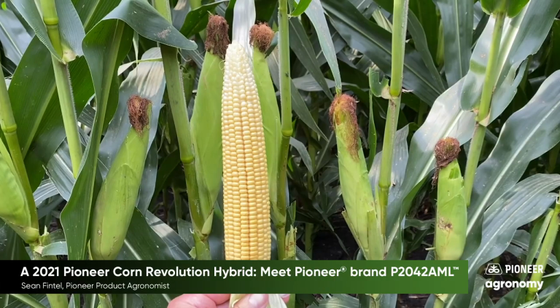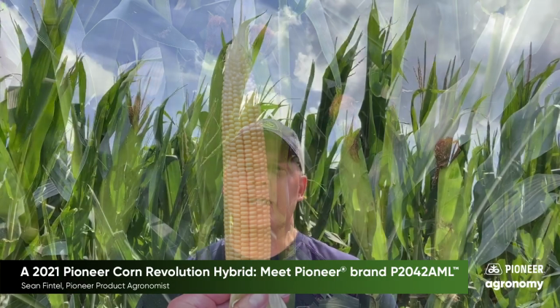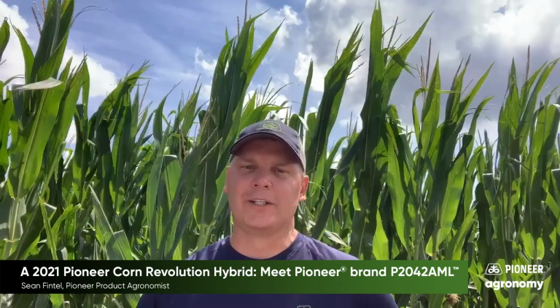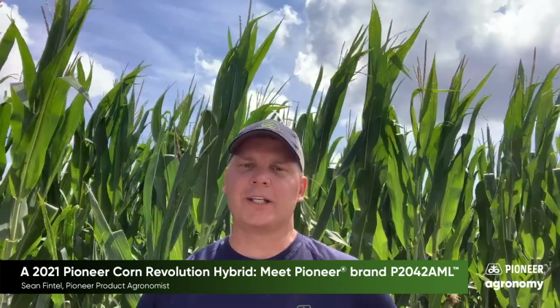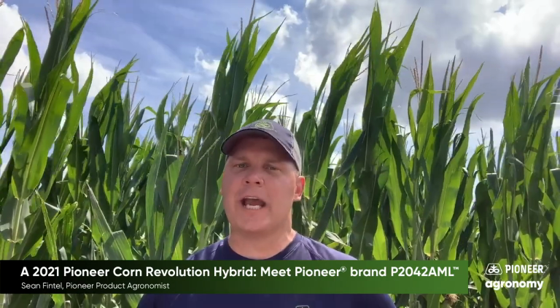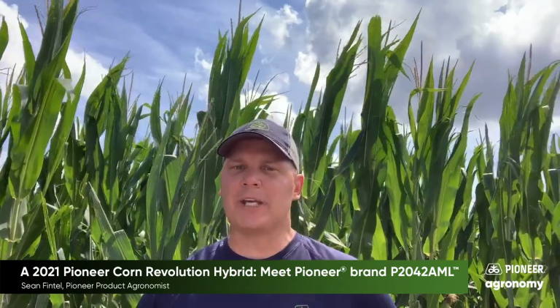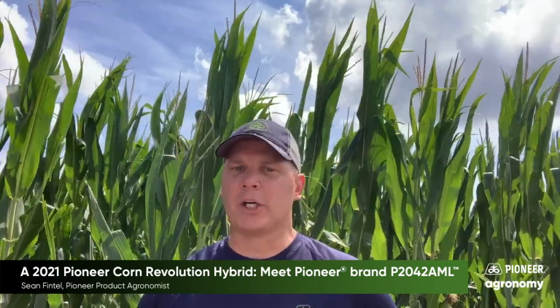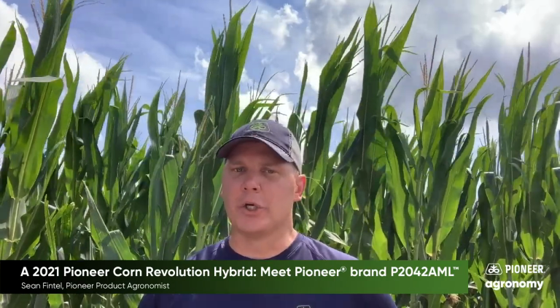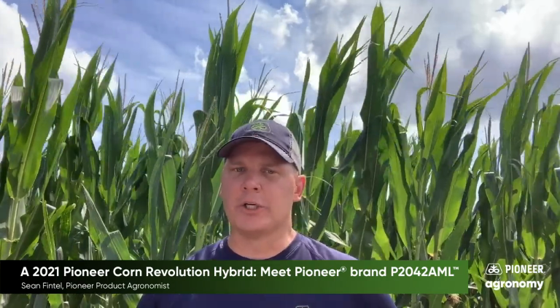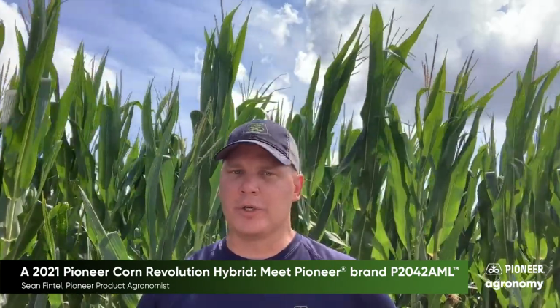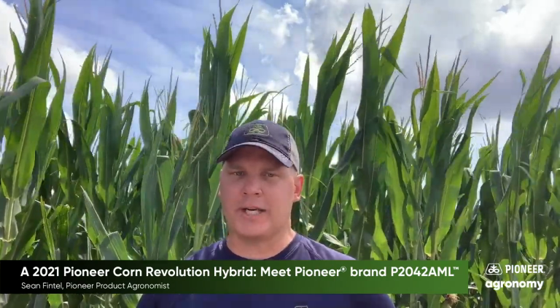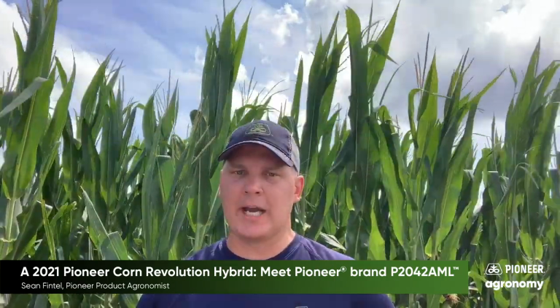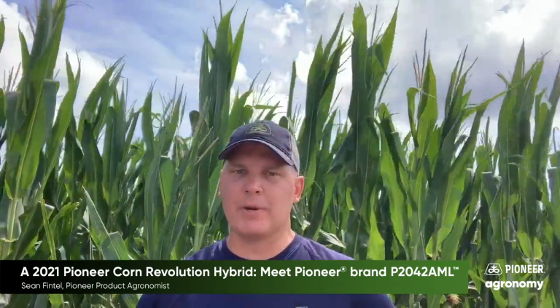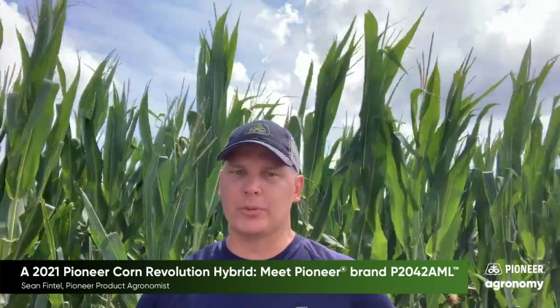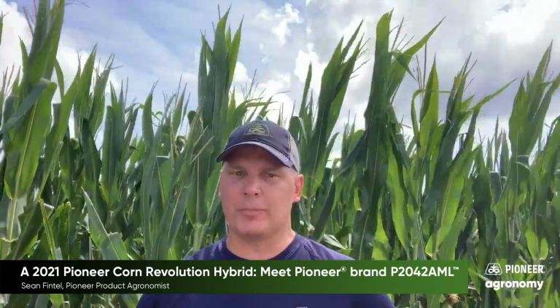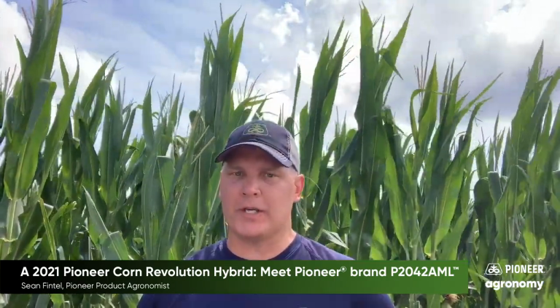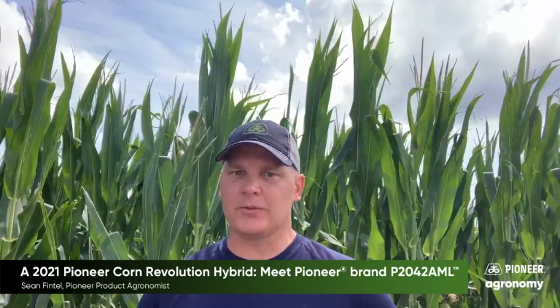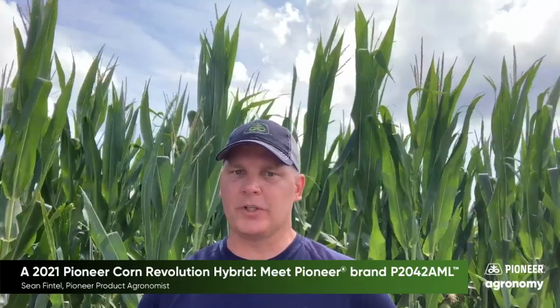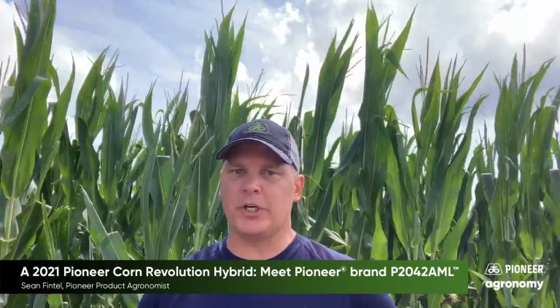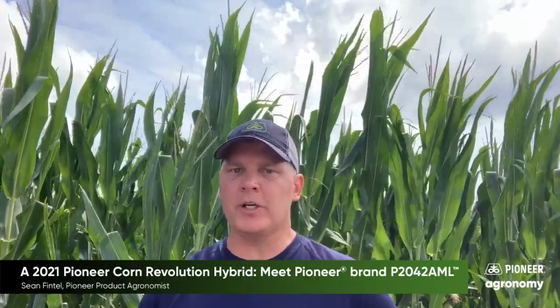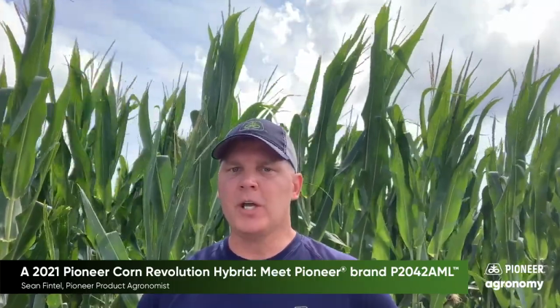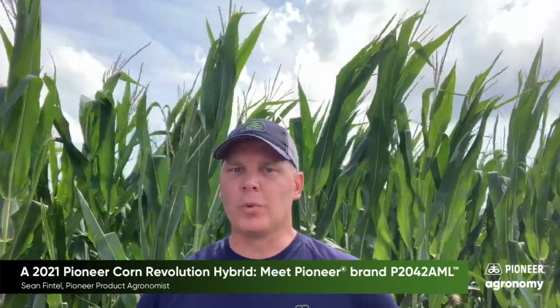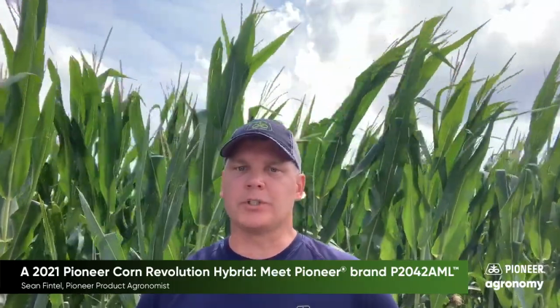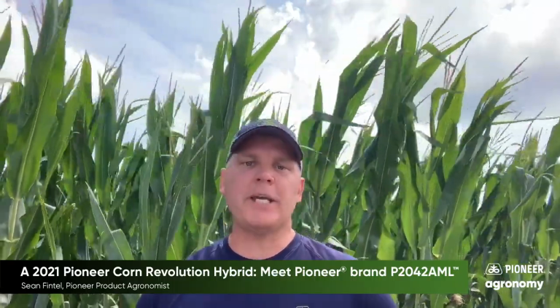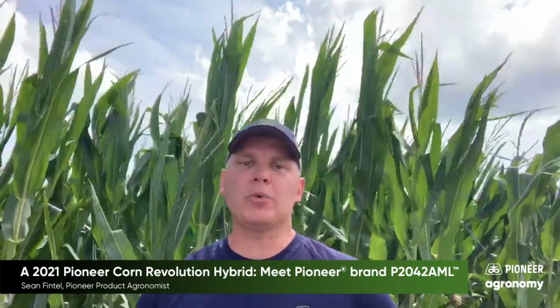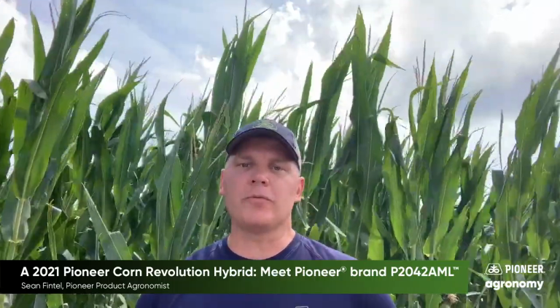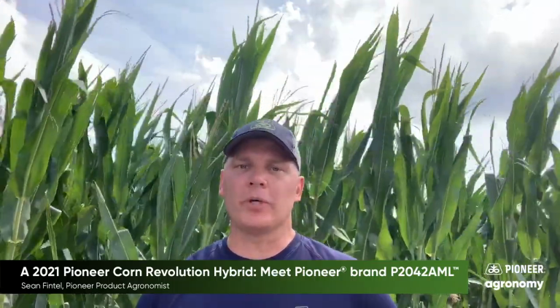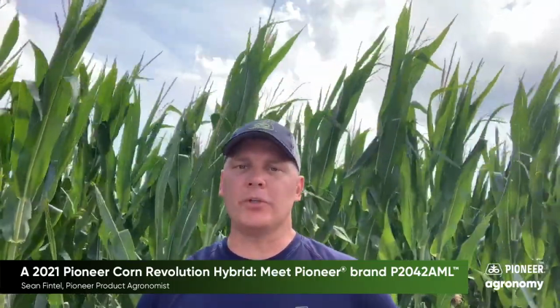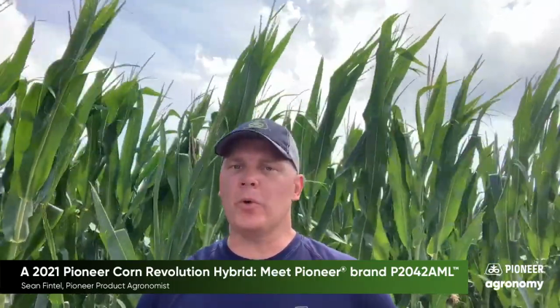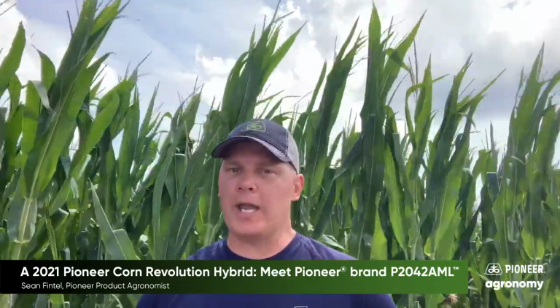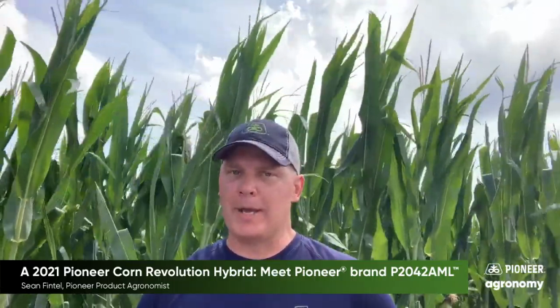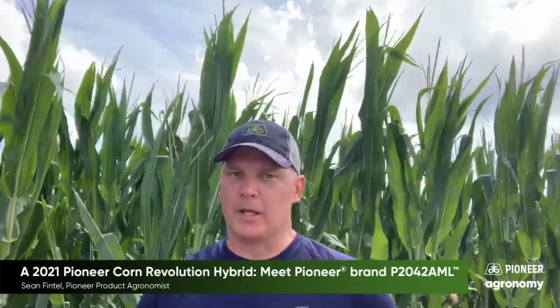Greetings! Today I'm taking a look at a new exciting hybrid that was commercialized for this year, which is P2042 AML.